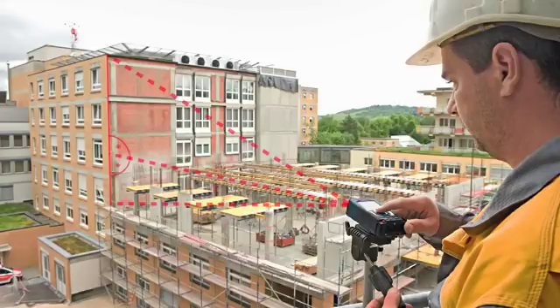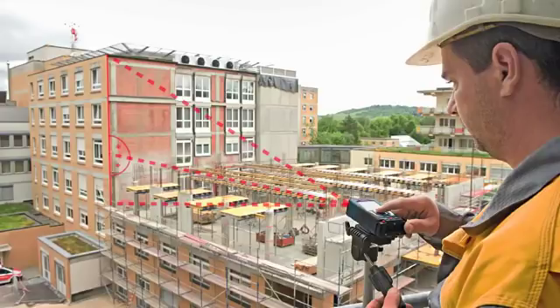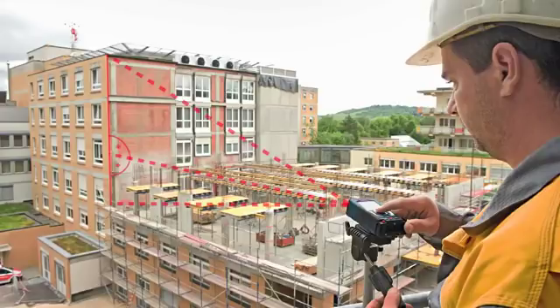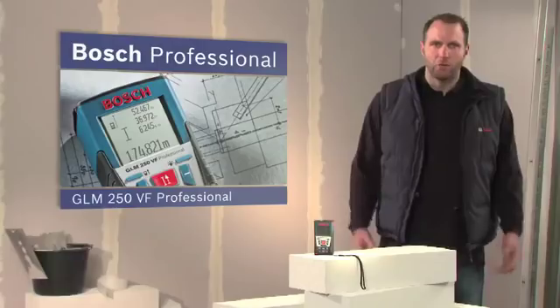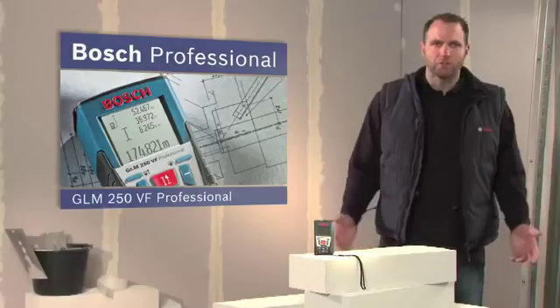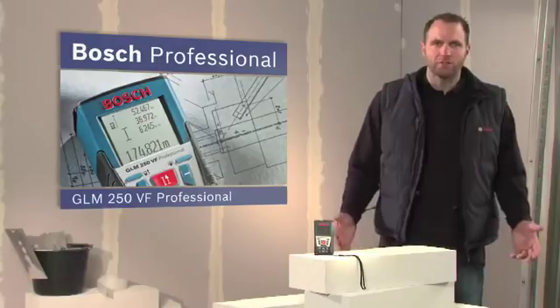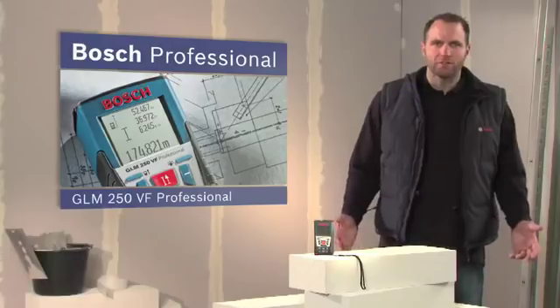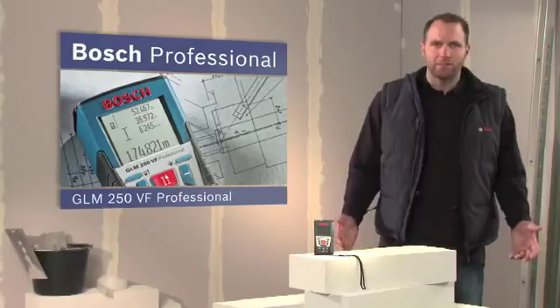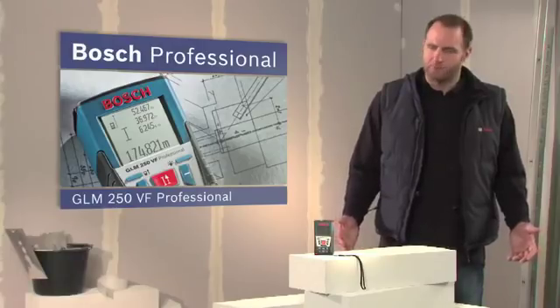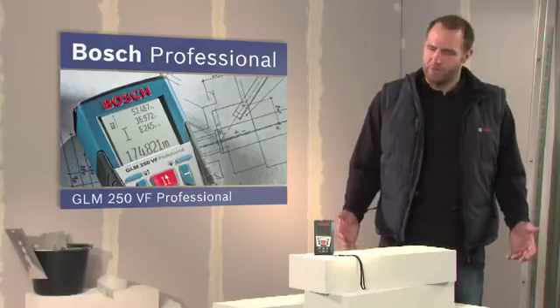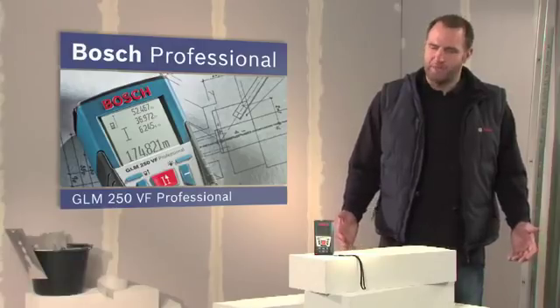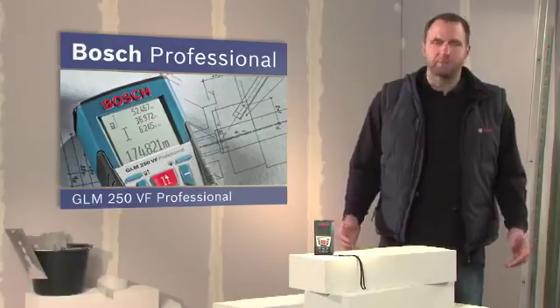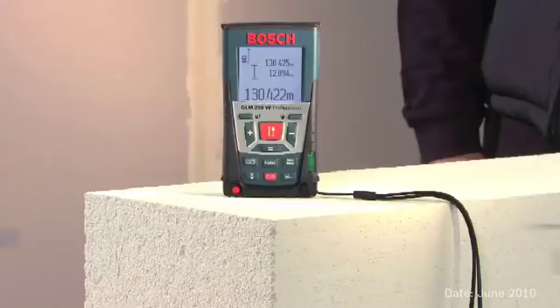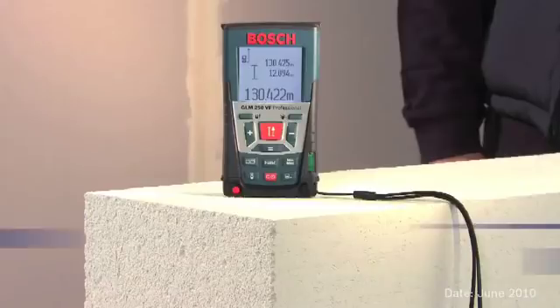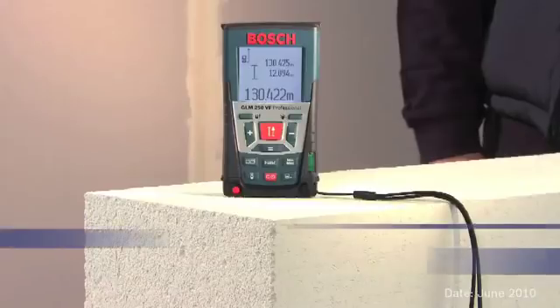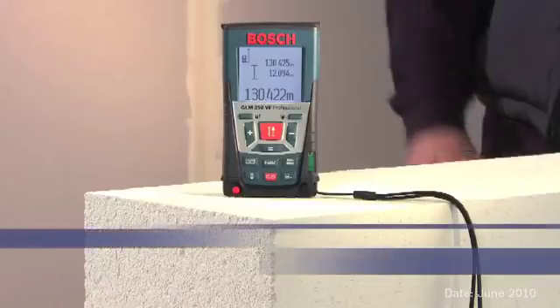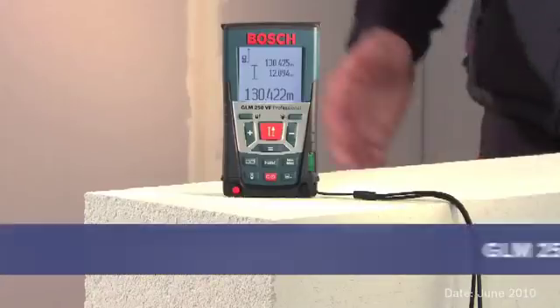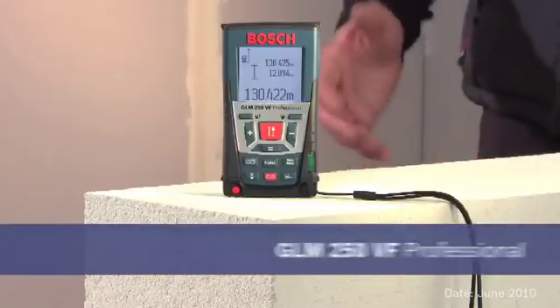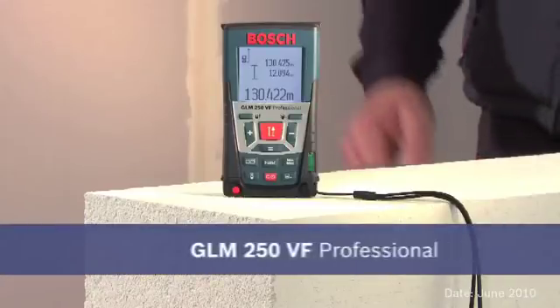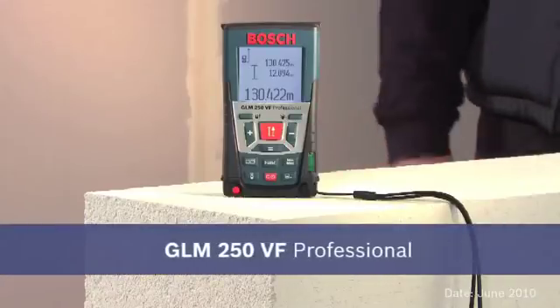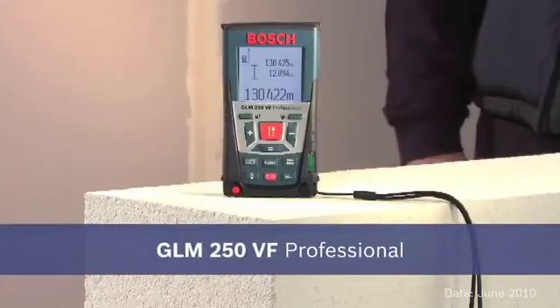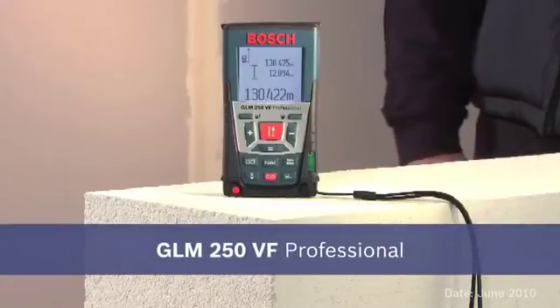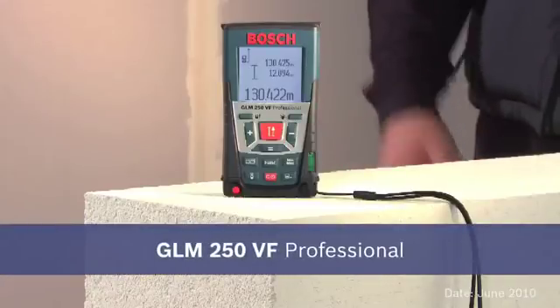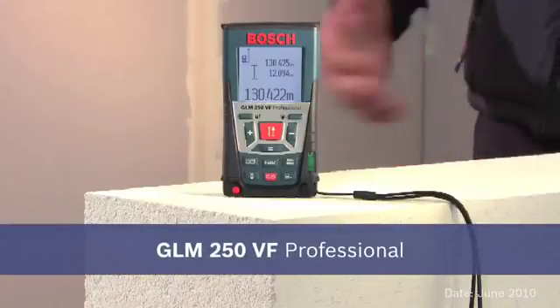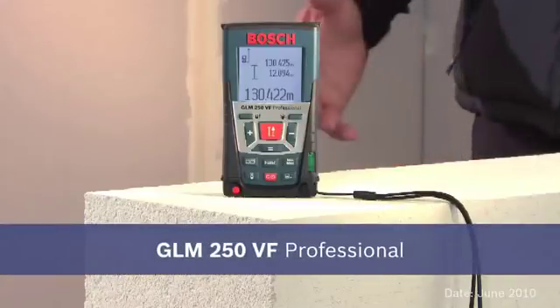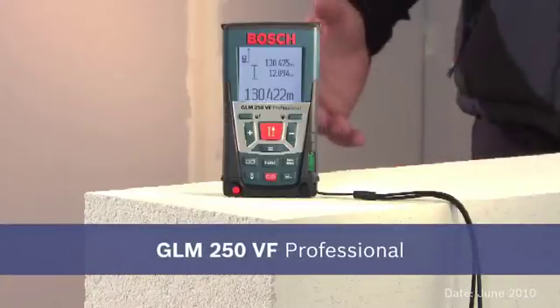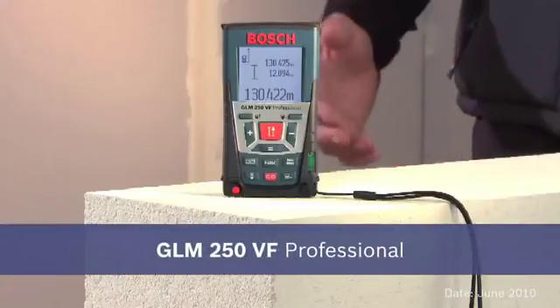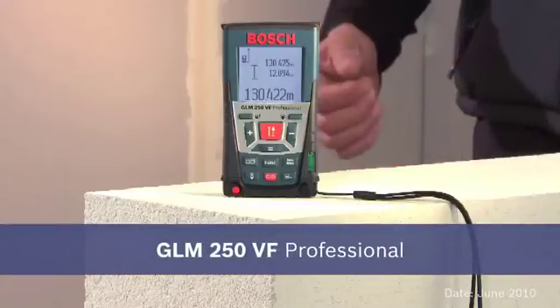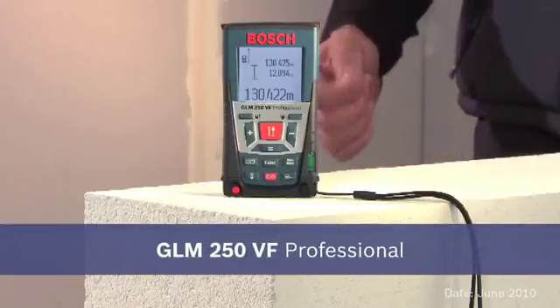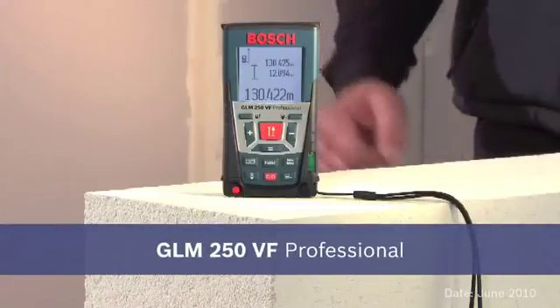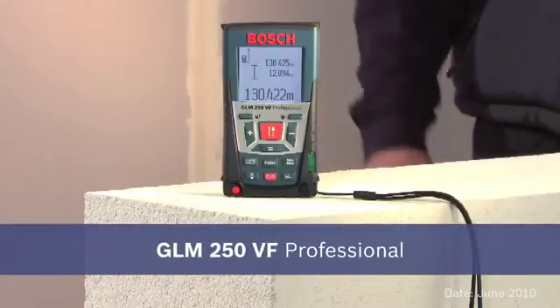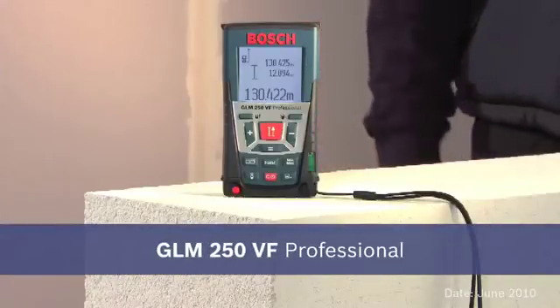Experience for yourself the GLM250VF Professional, the laser range finder with the longest range.